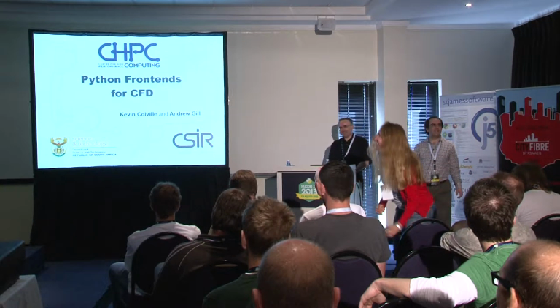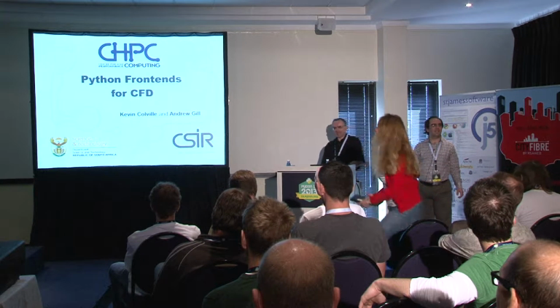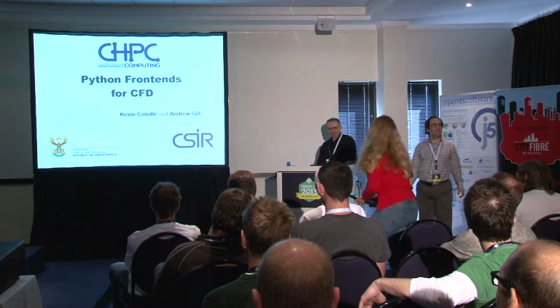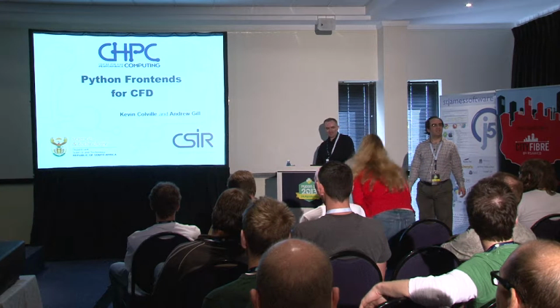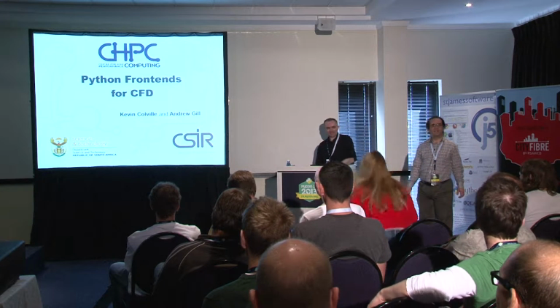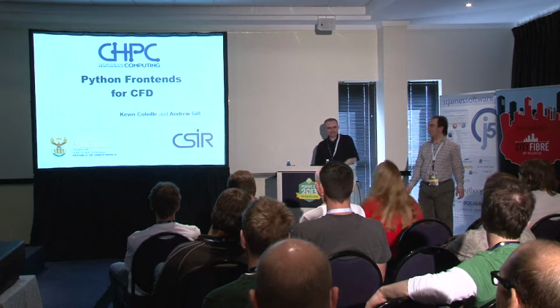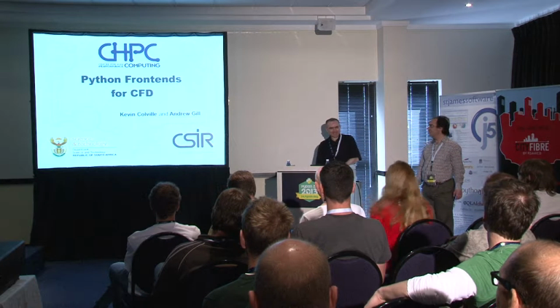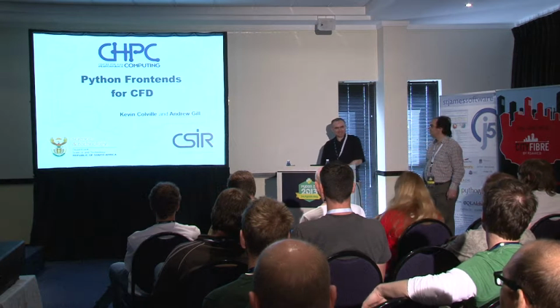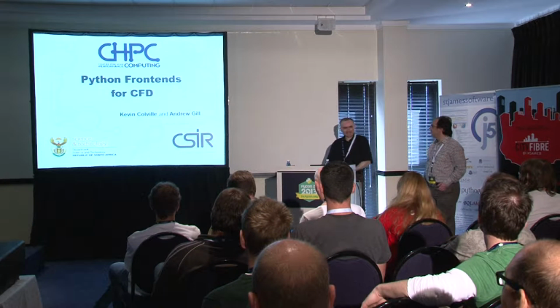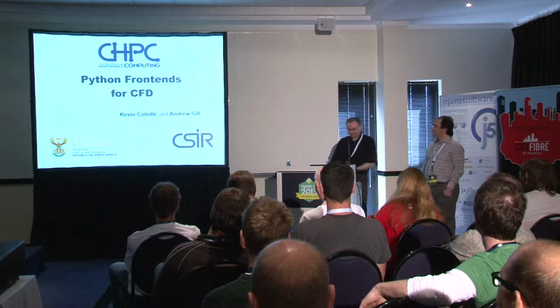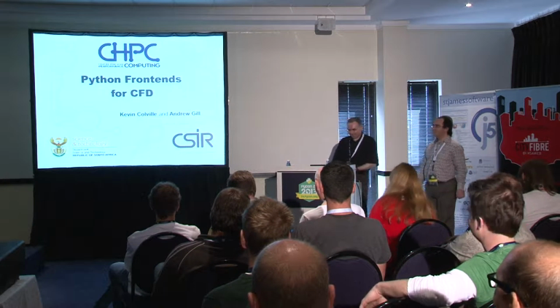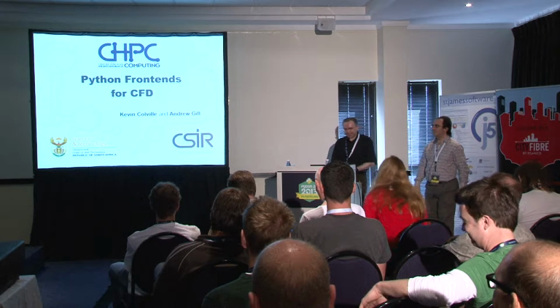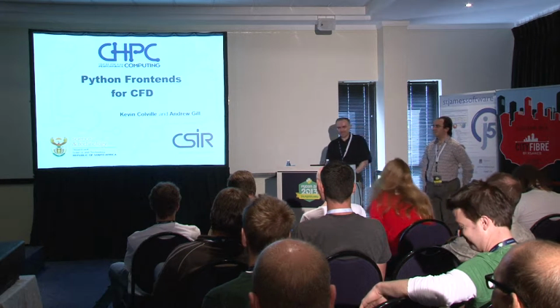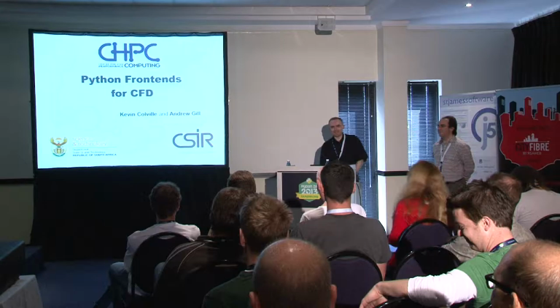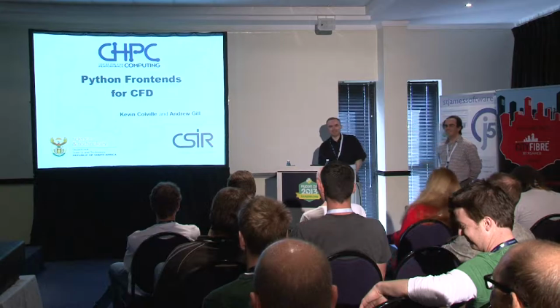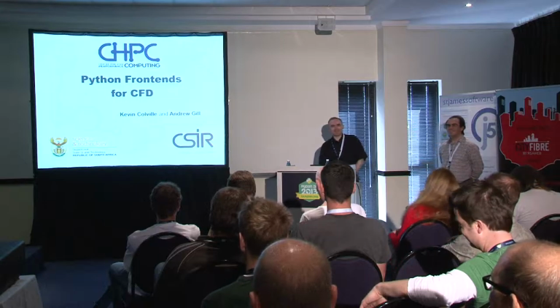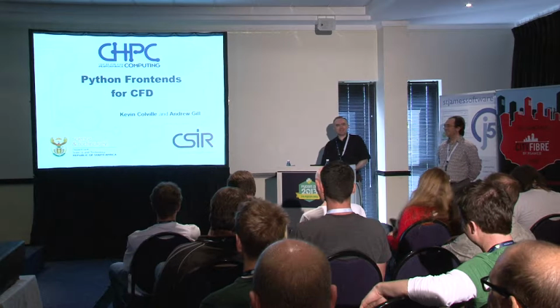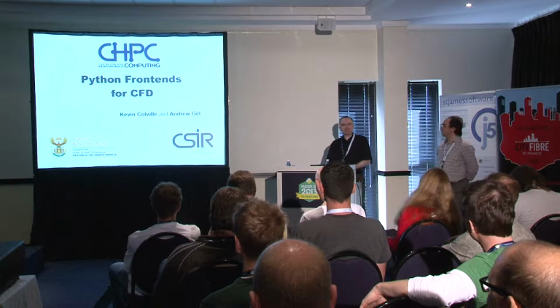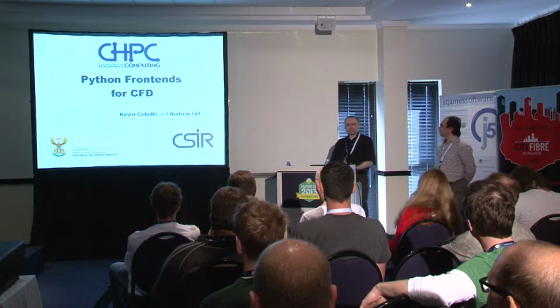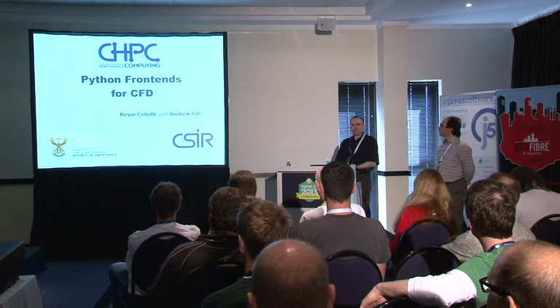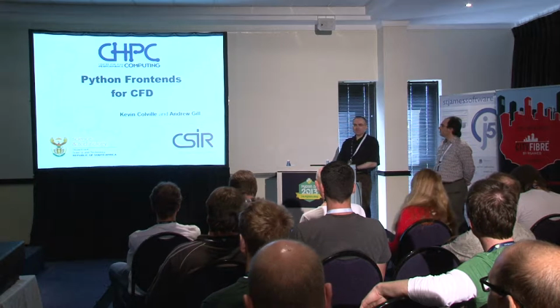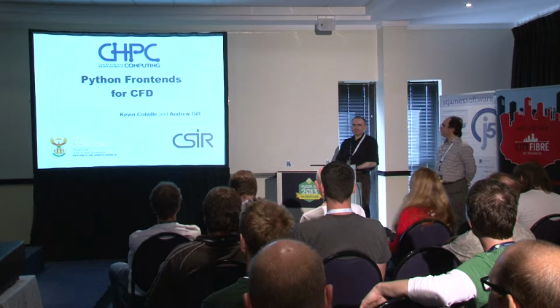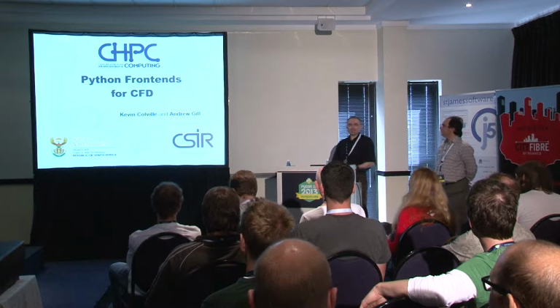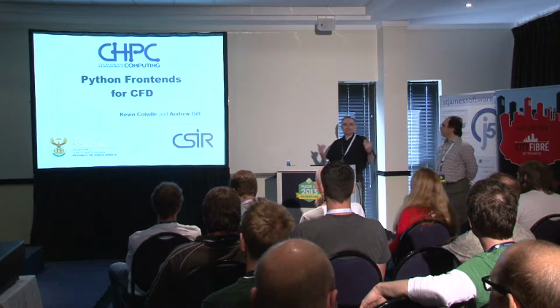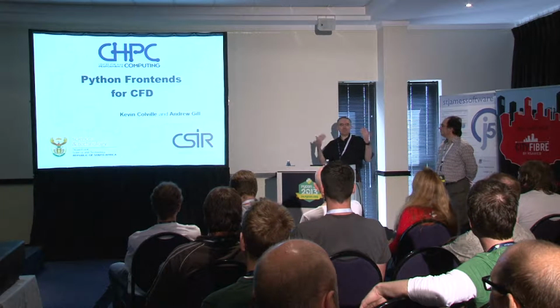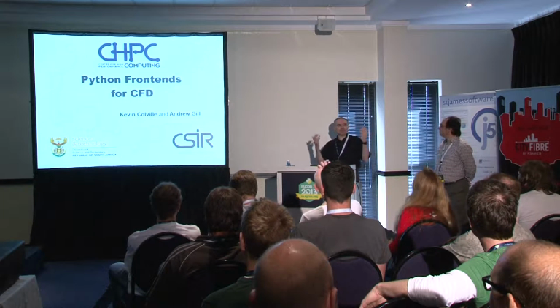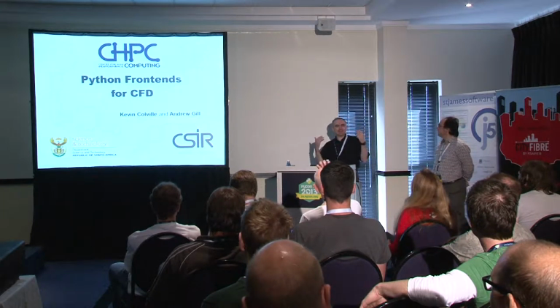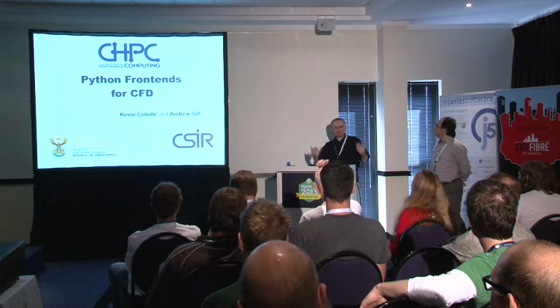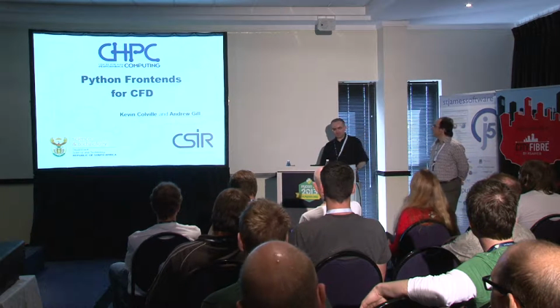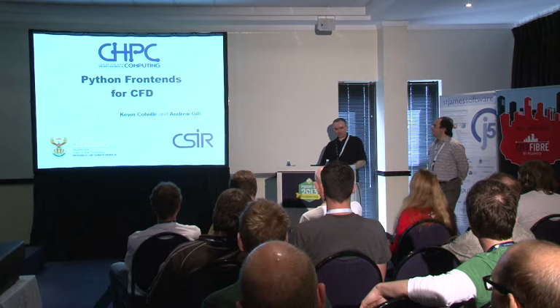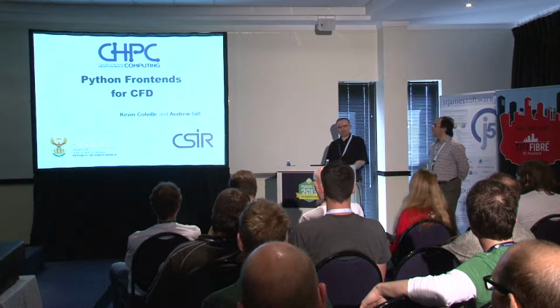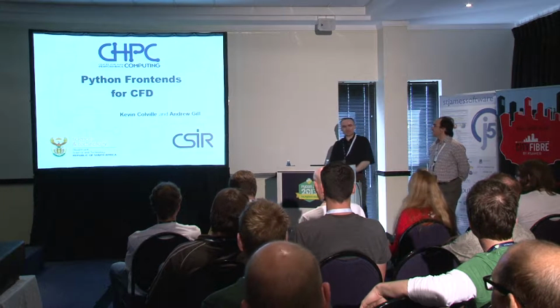Thank you for that scintillating introduction, Michelle. Okay, everyone should be able to hear me now. I can certainly hear an echo, so that's great.